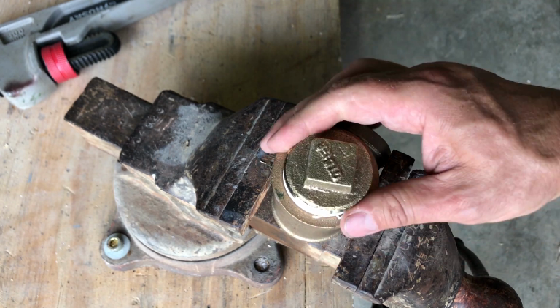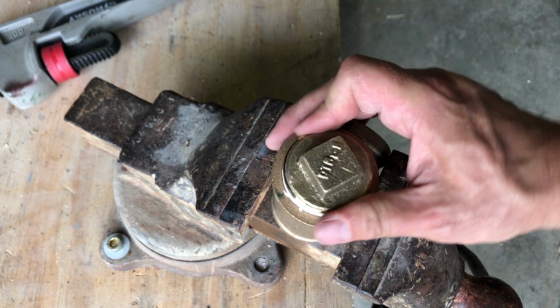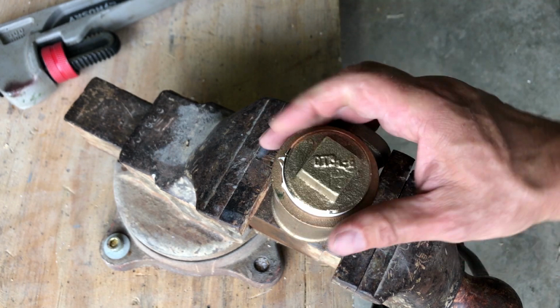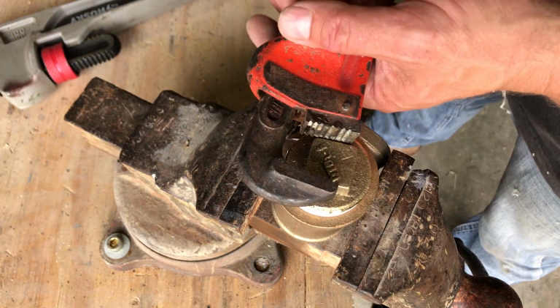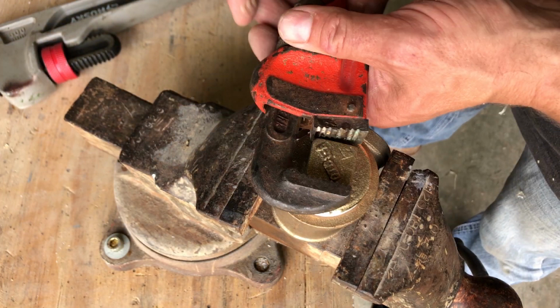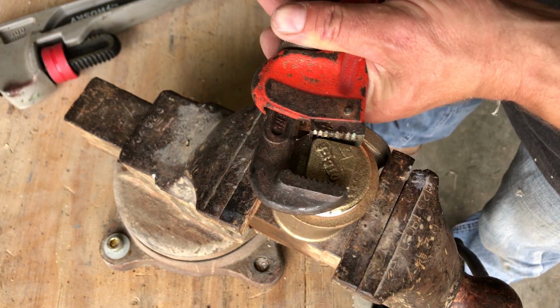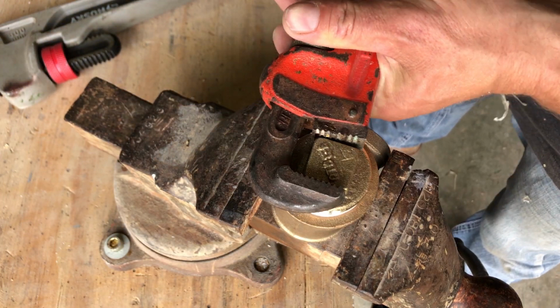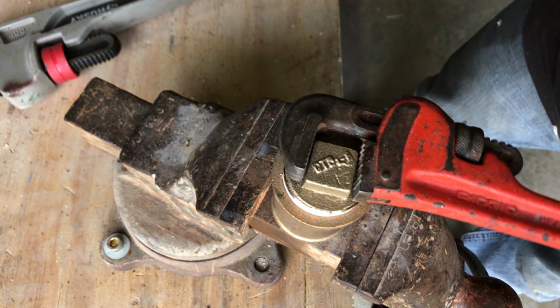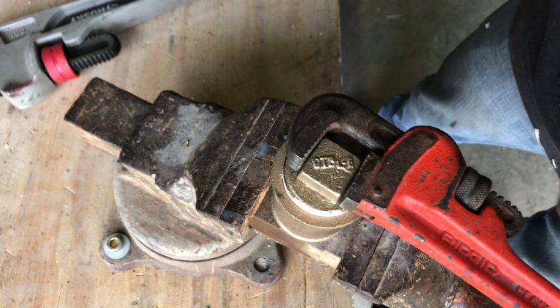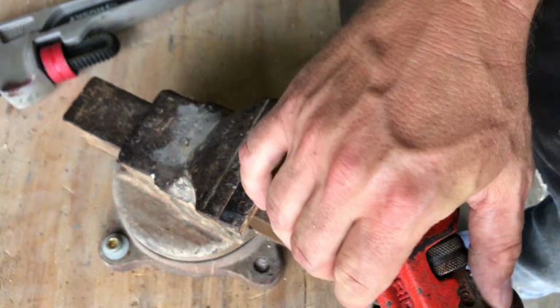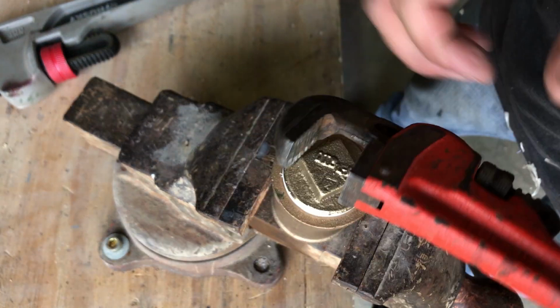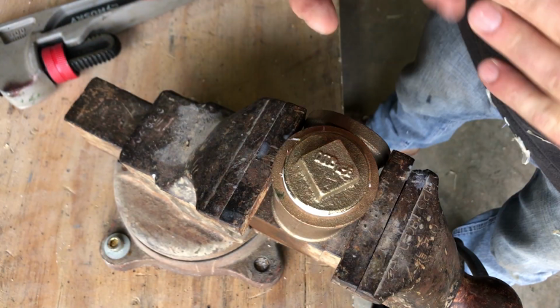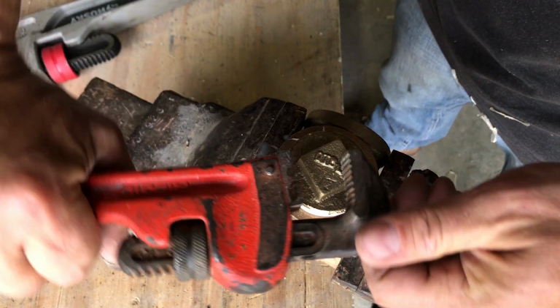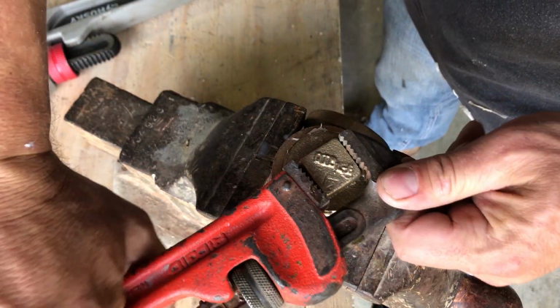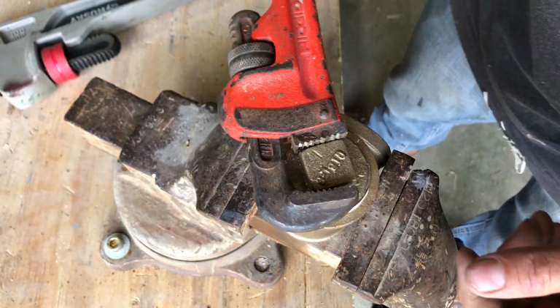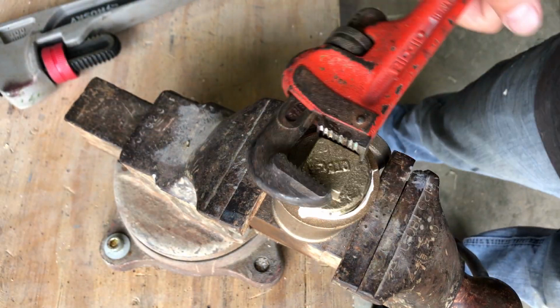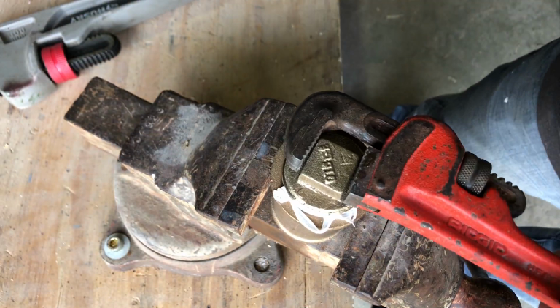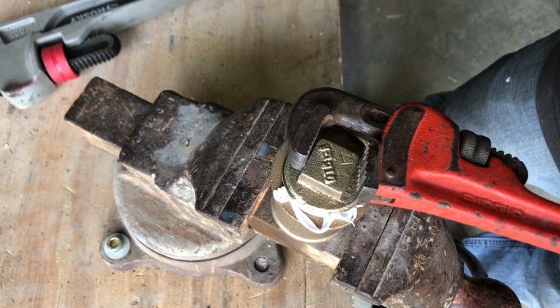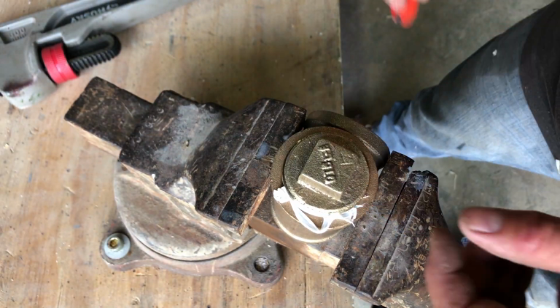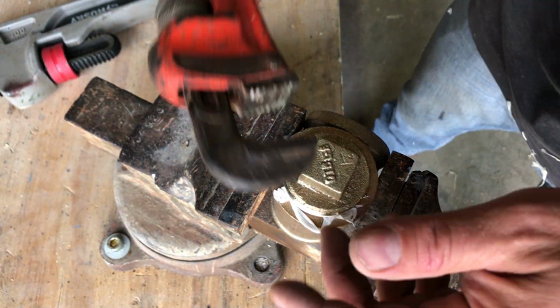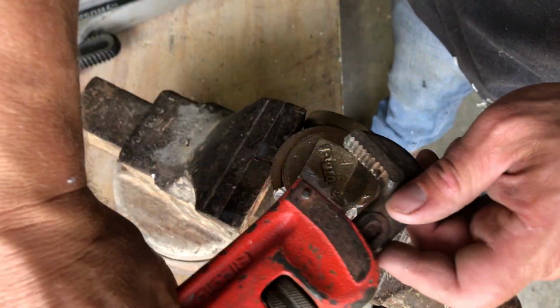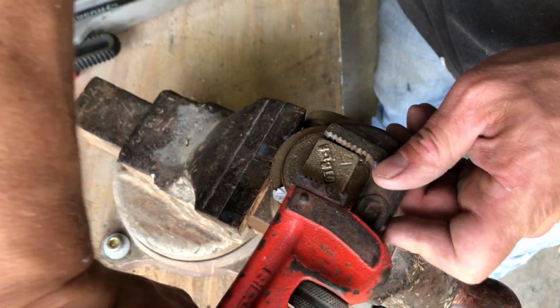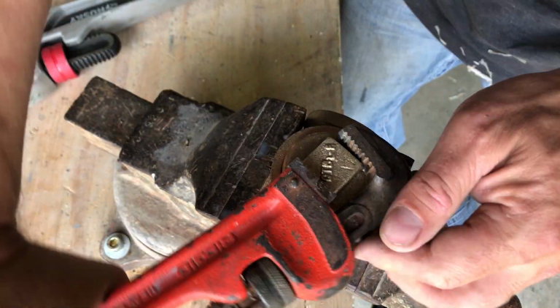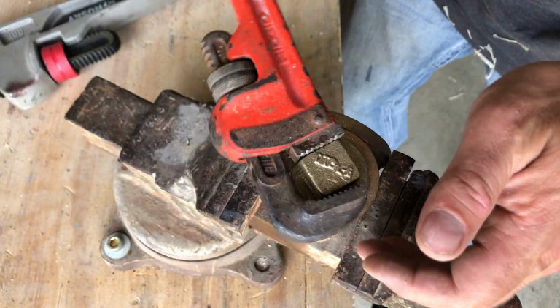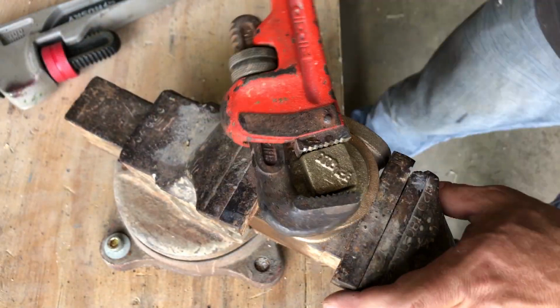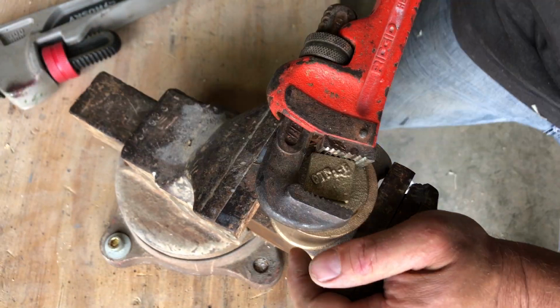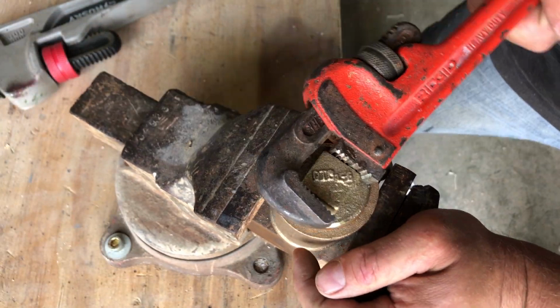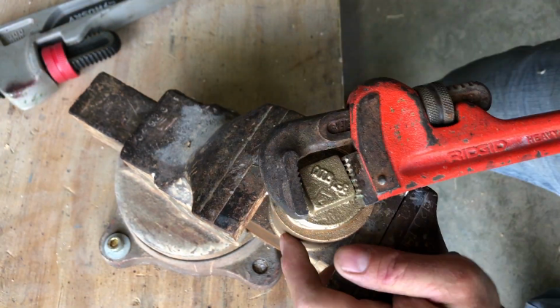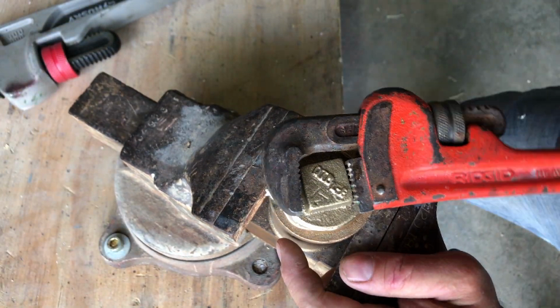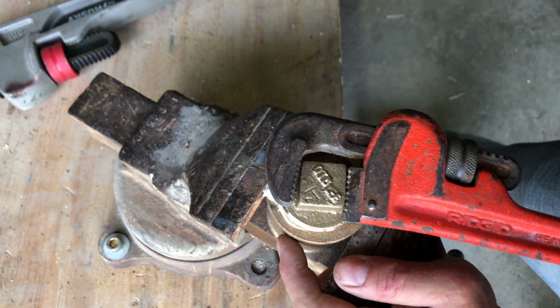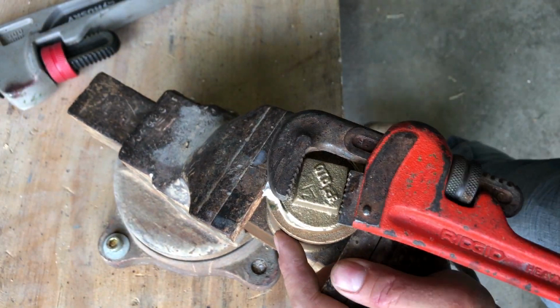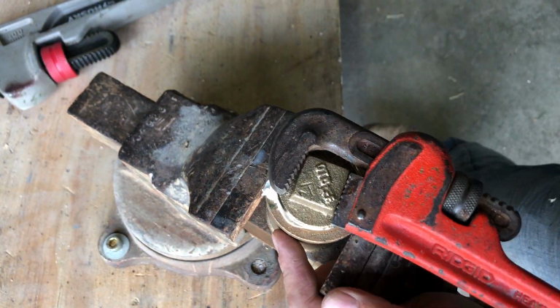The supply house didn't have one-and-a-quarter inch line. One-and-a-half inch was not much more expensive than one inch, so I decided to go ahead and get the one-and-a-half inch diameter water line.